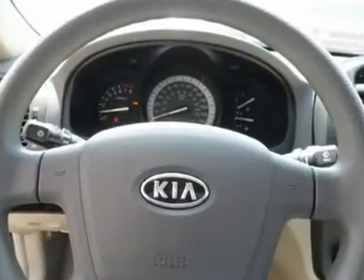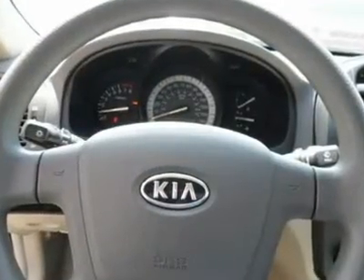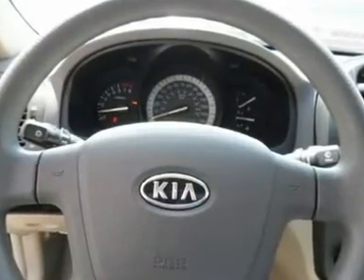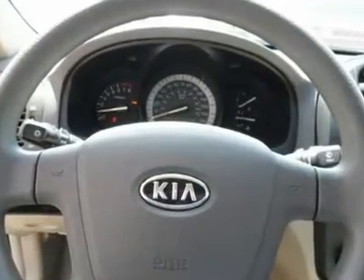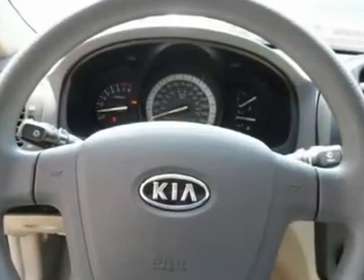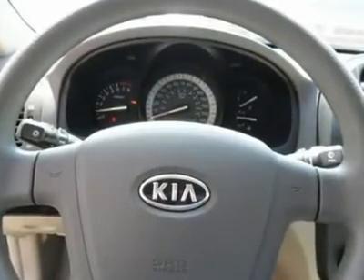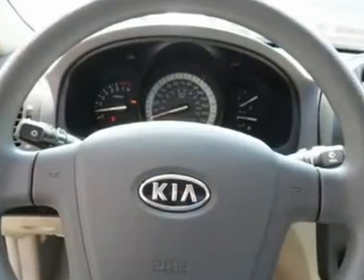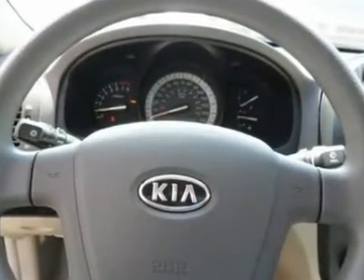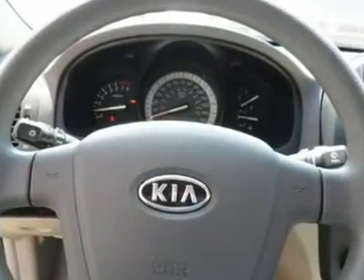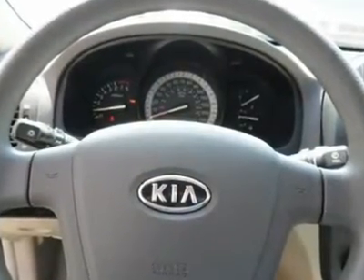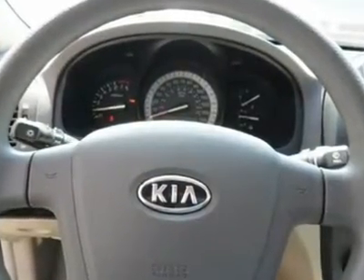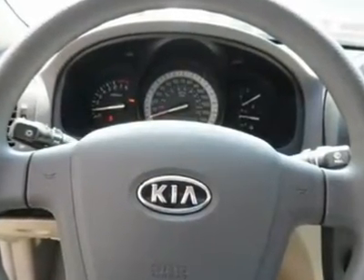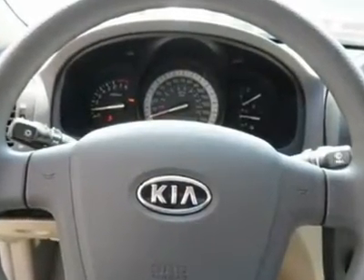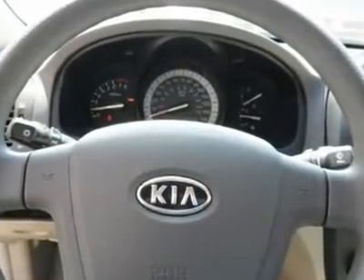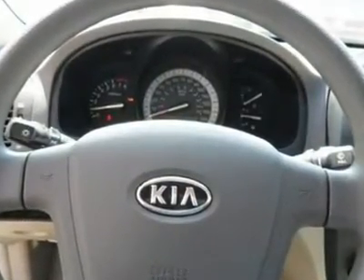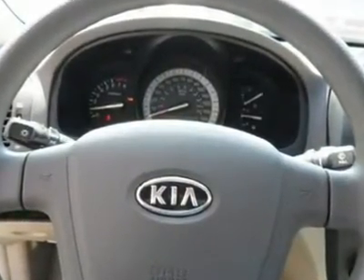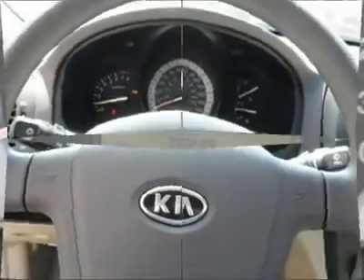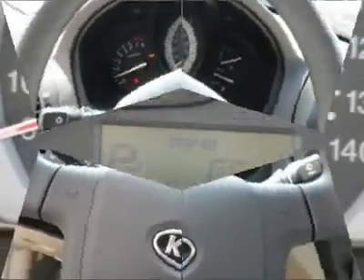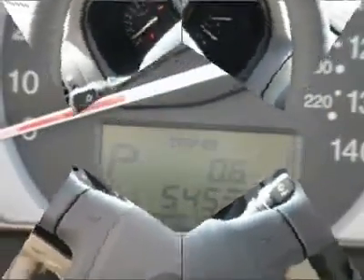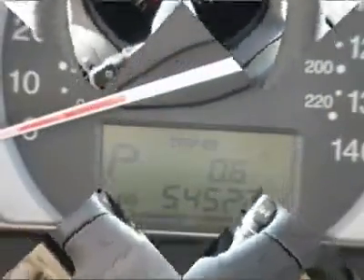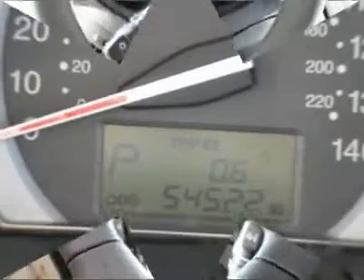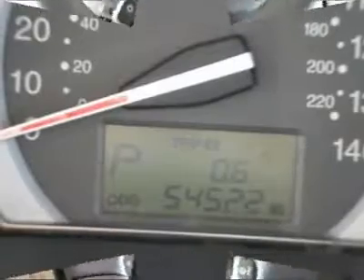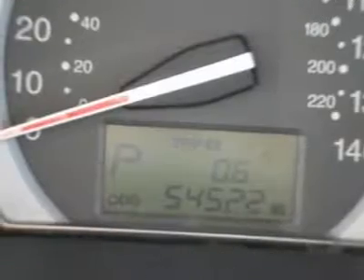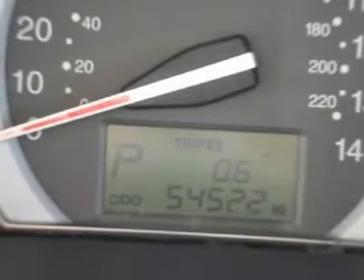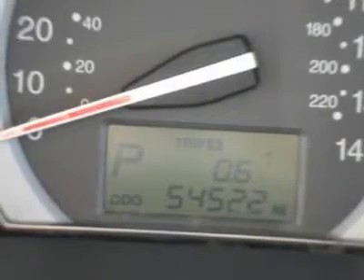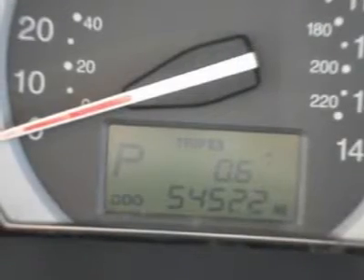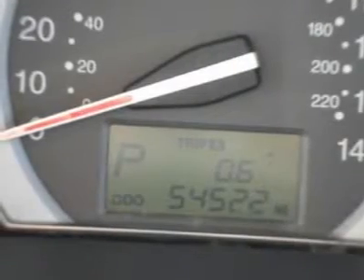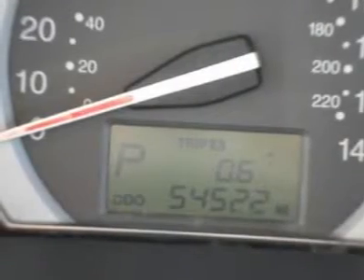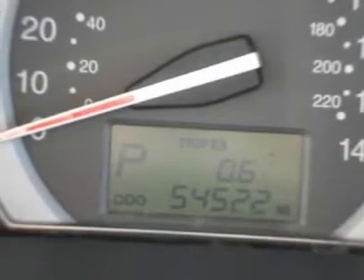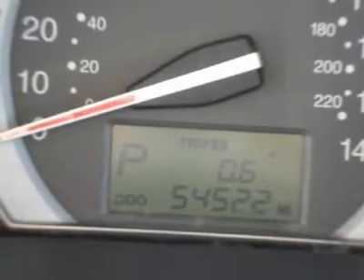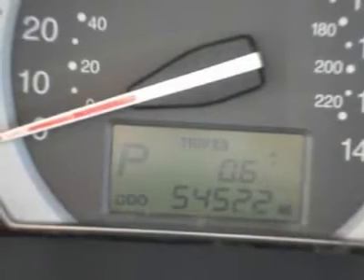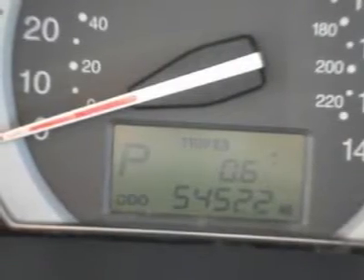Auto financing is available on most vehicles. All credit accepted. We provide all the paperwork — bill of sale, titles, reassignments, and temp tags — so you can ride off the lot.